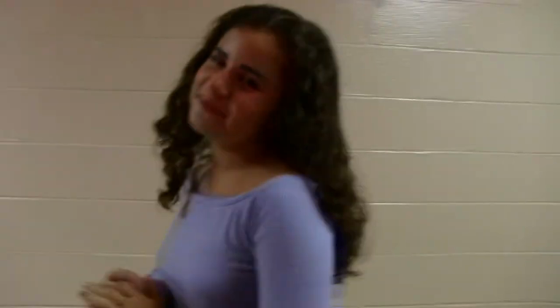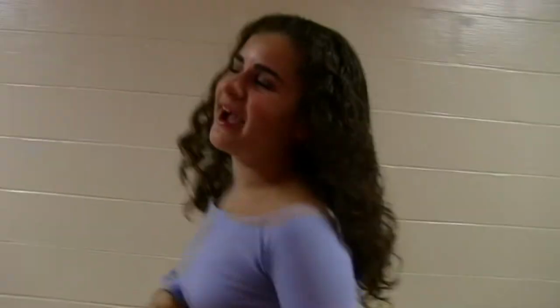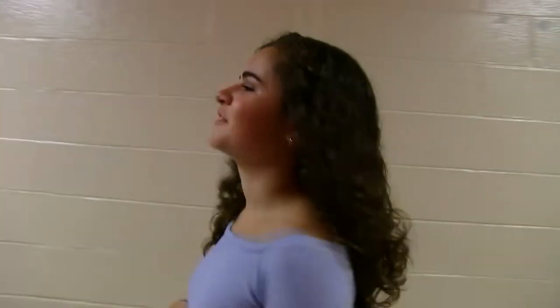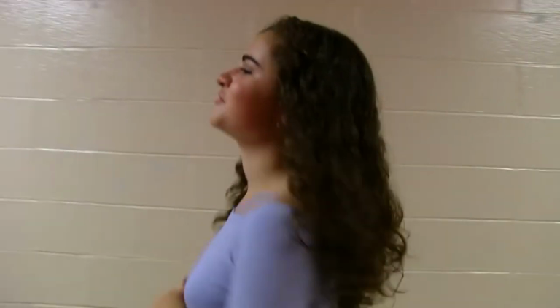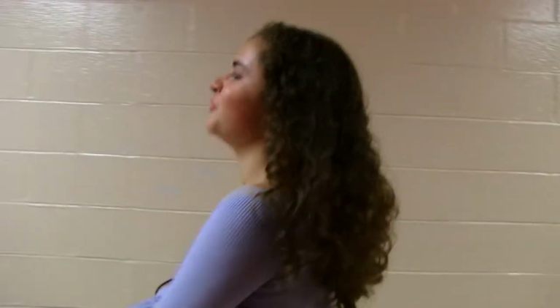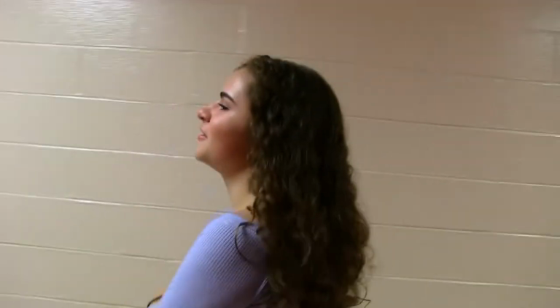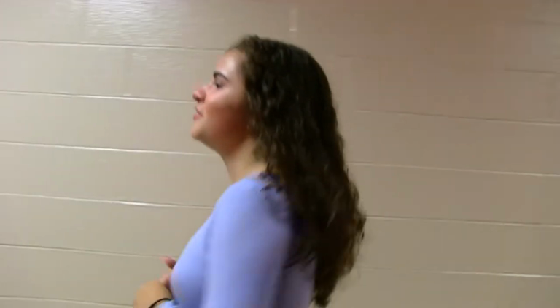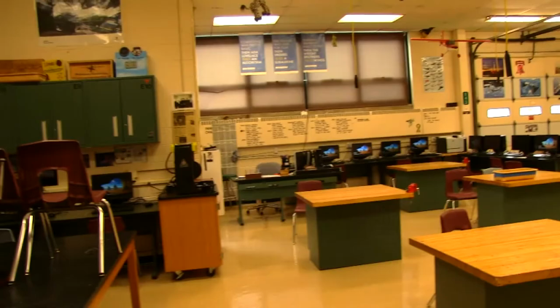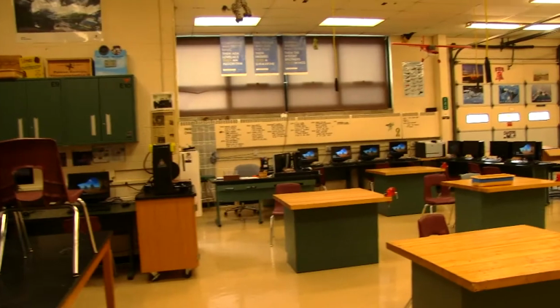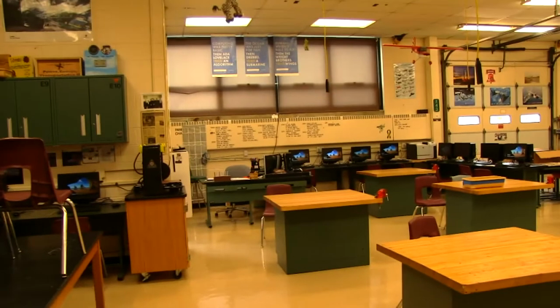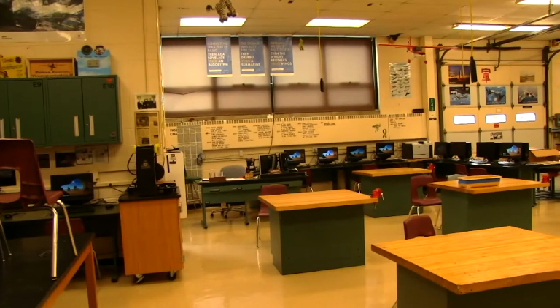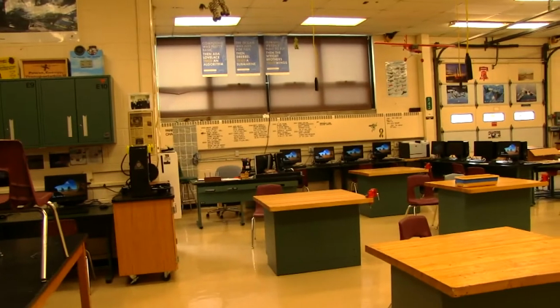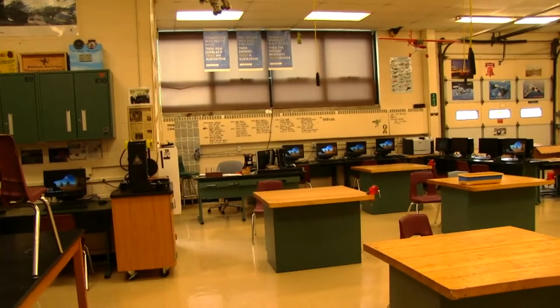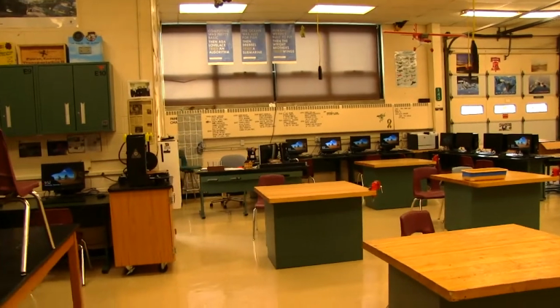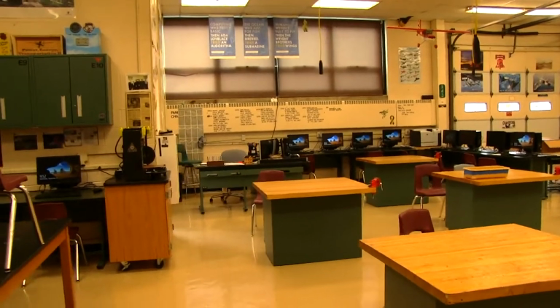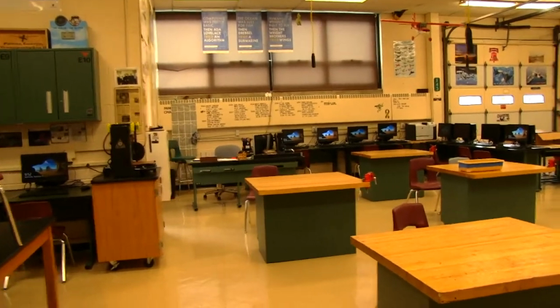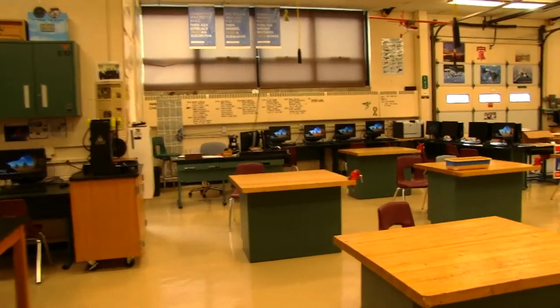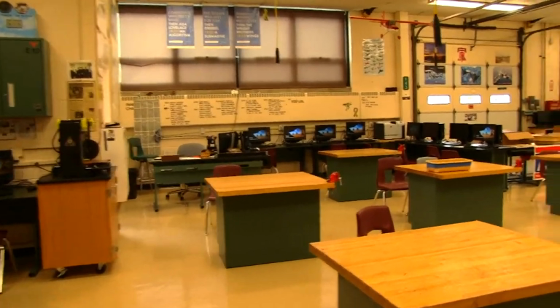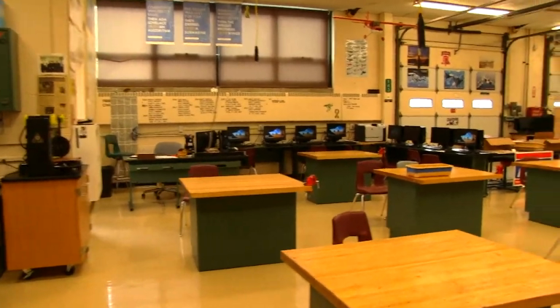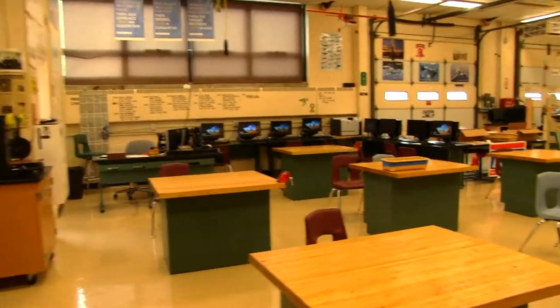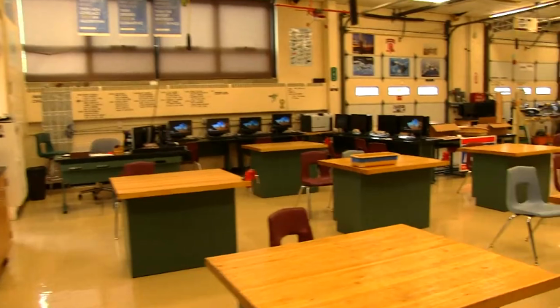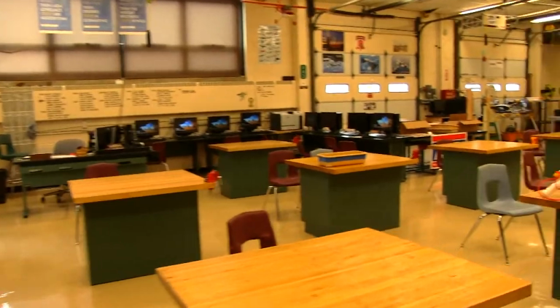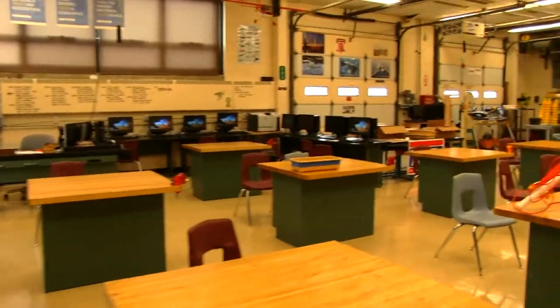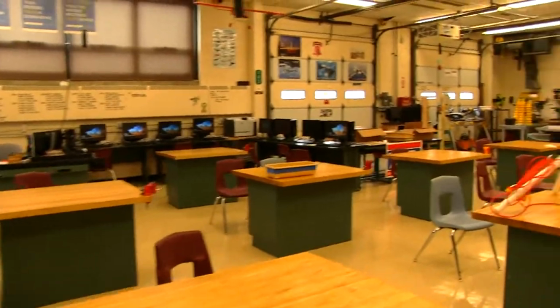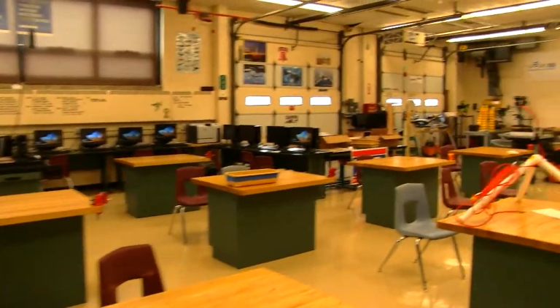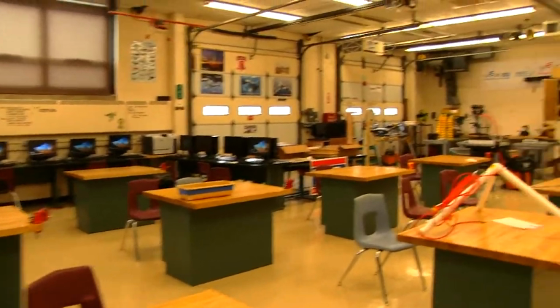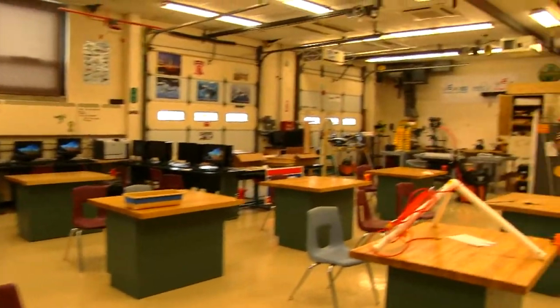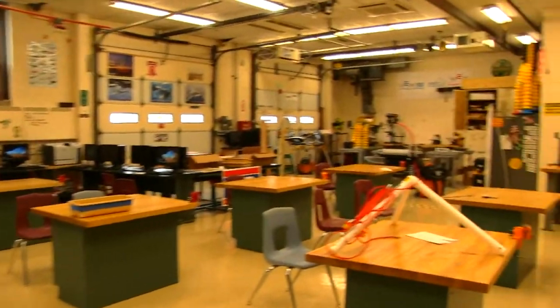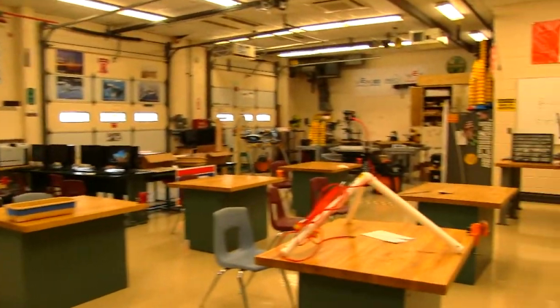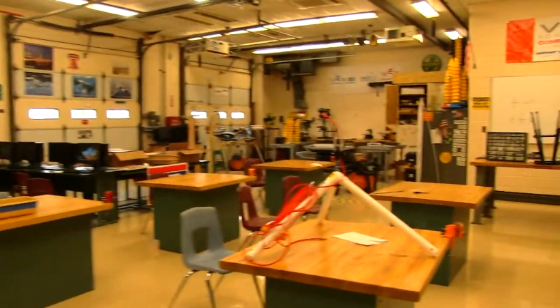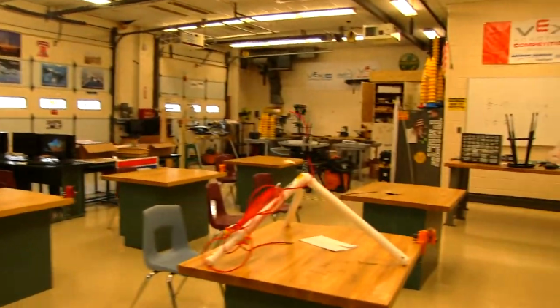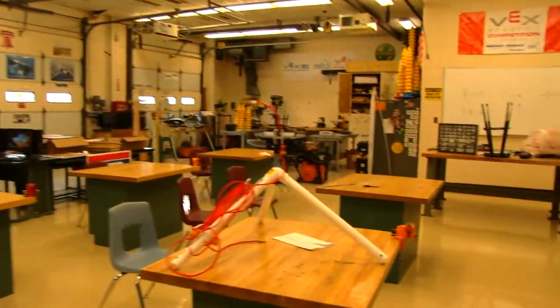So now we're in the back of the school. You can find classes here such as computer animation, woodshop, and even game design.